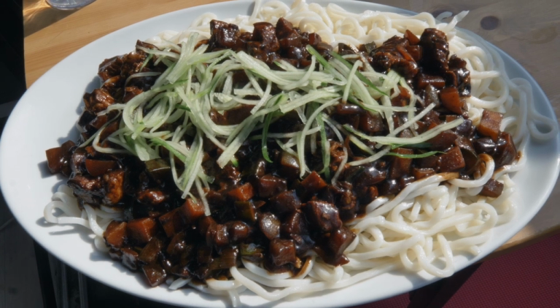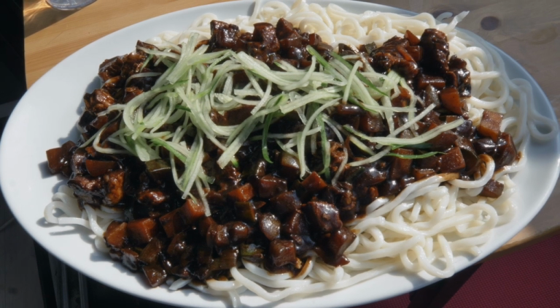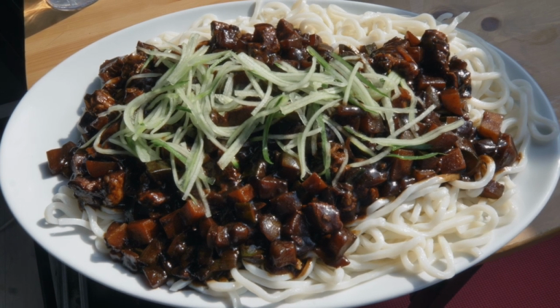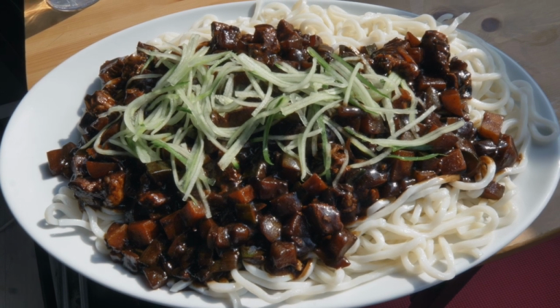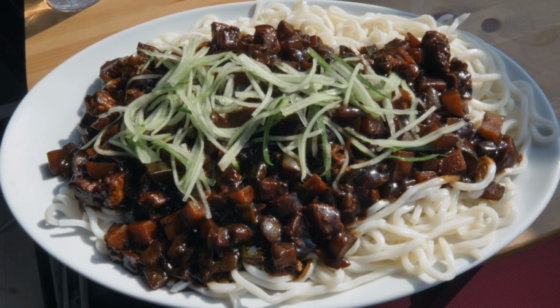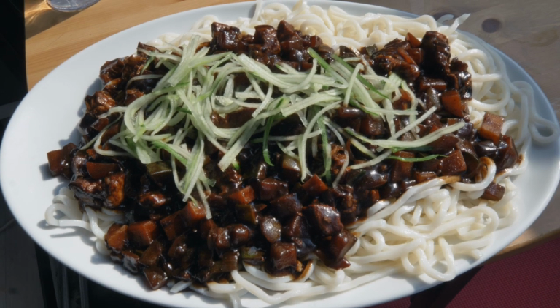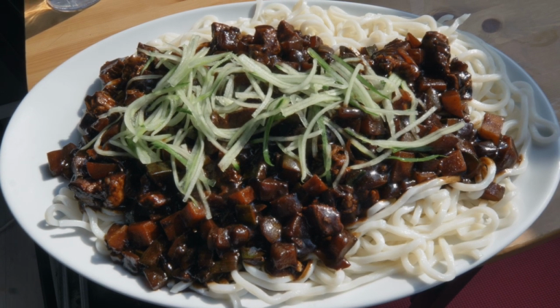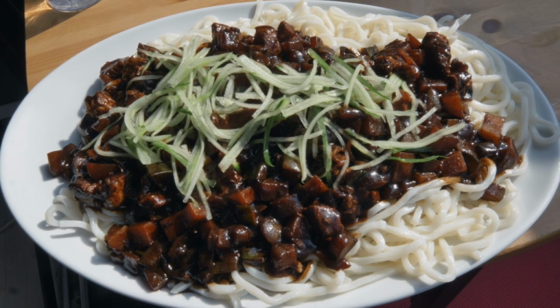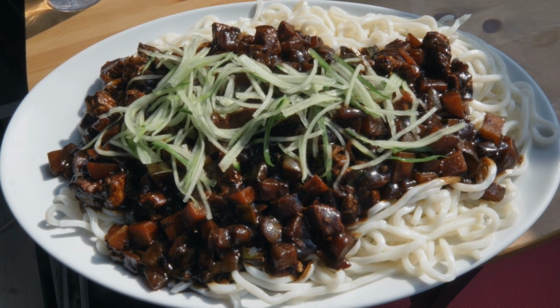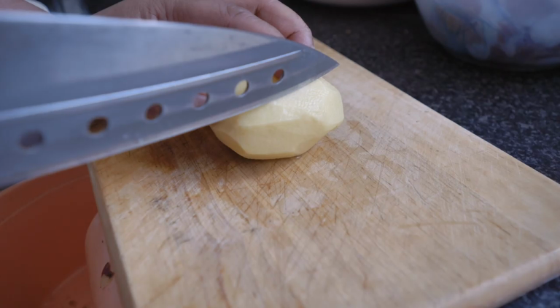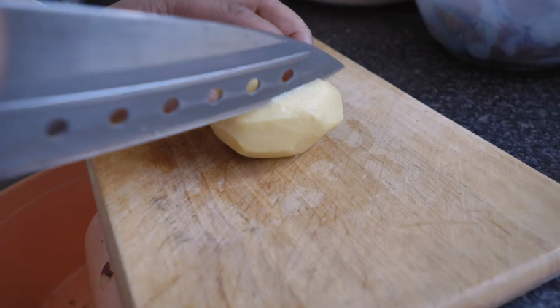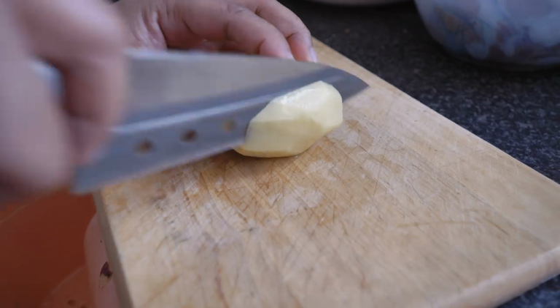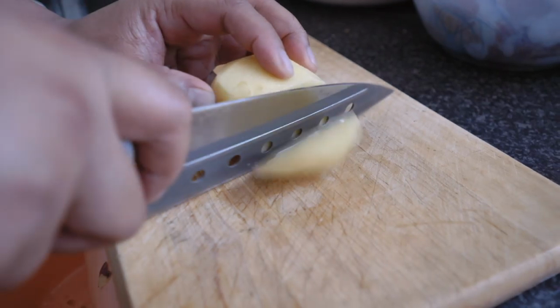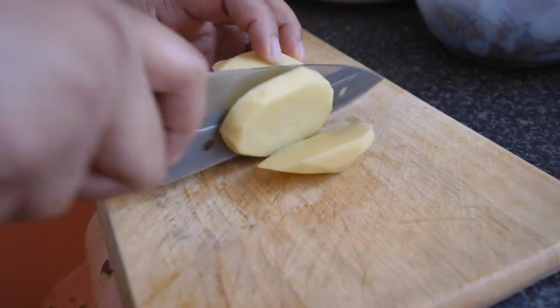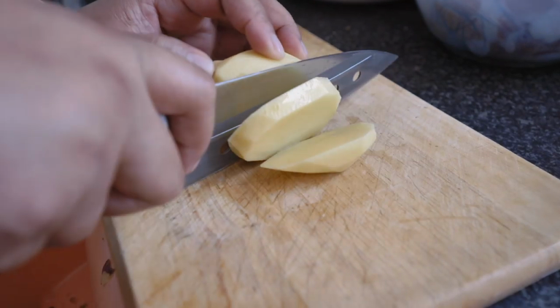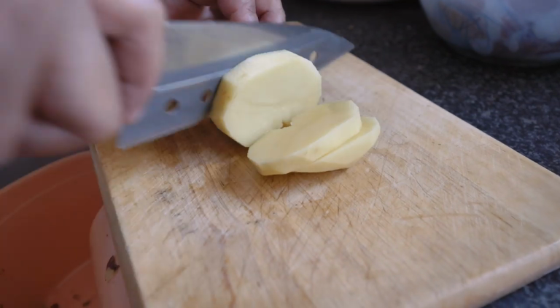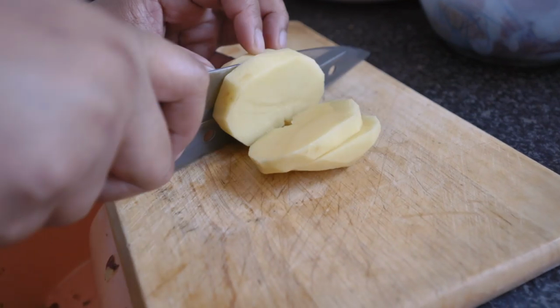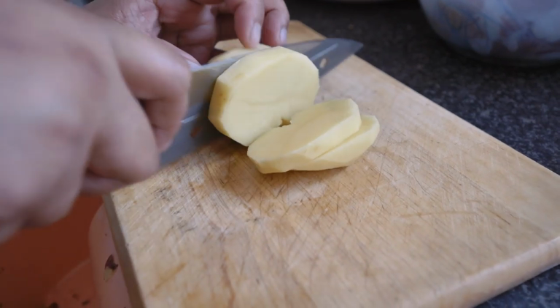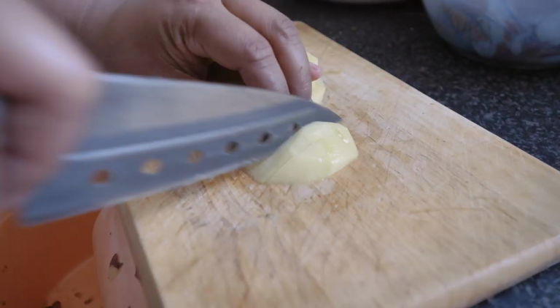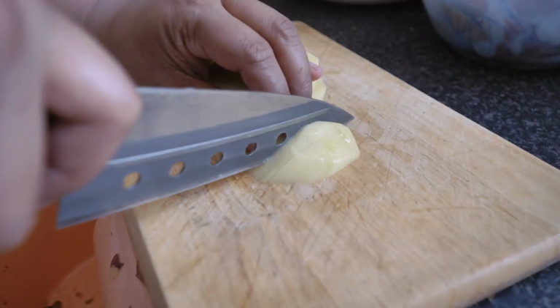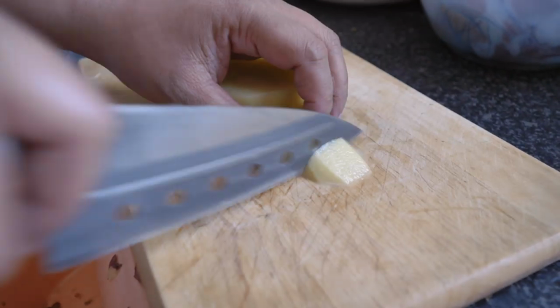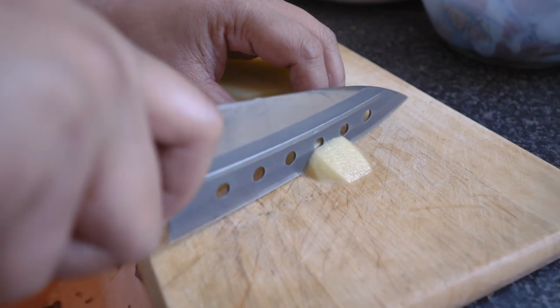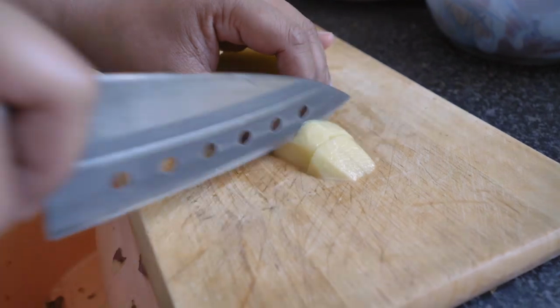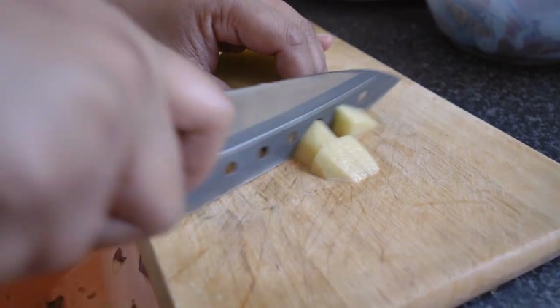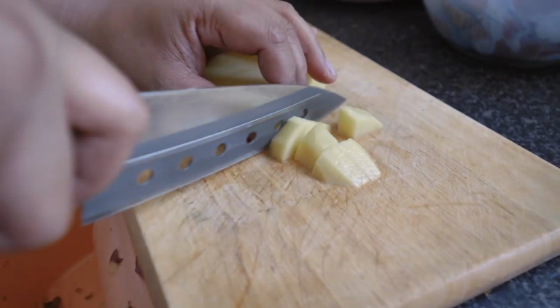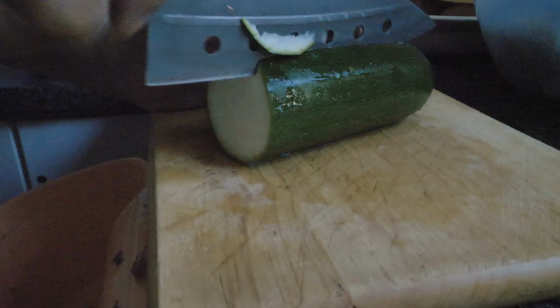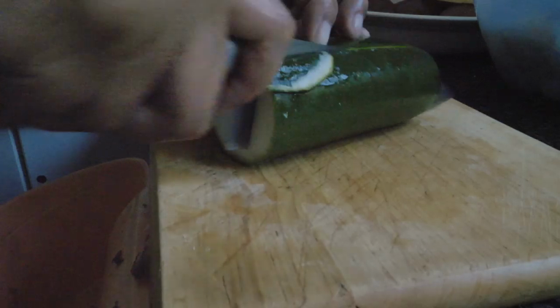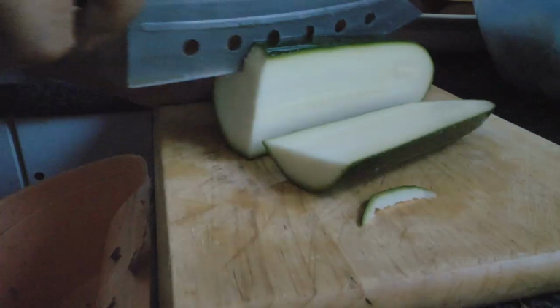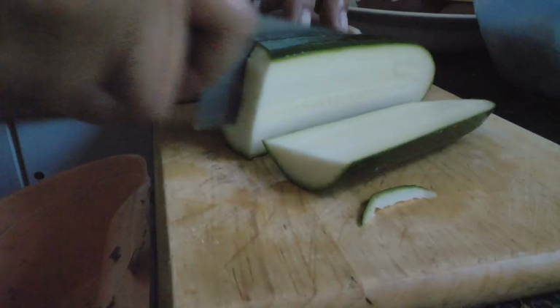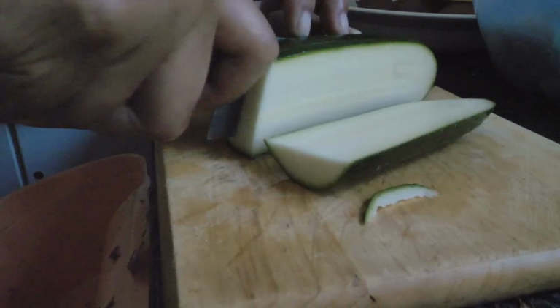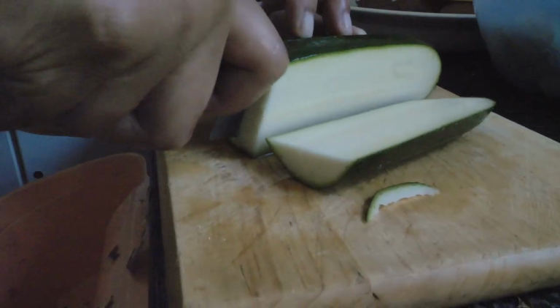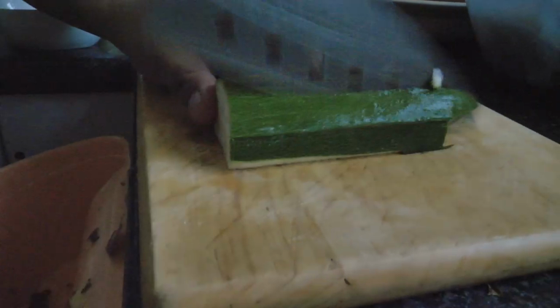Here's how to prep the ingredients. All you have to do is chop the ingredients into cubes.